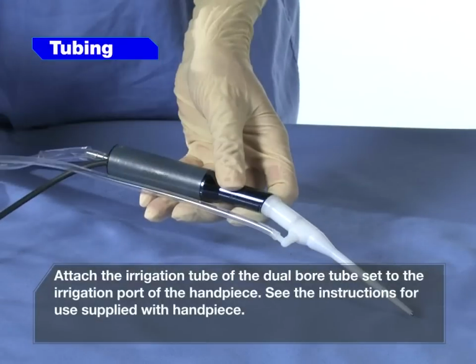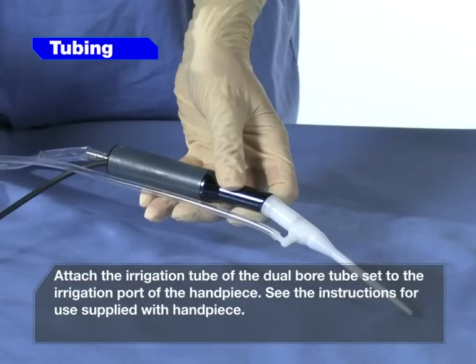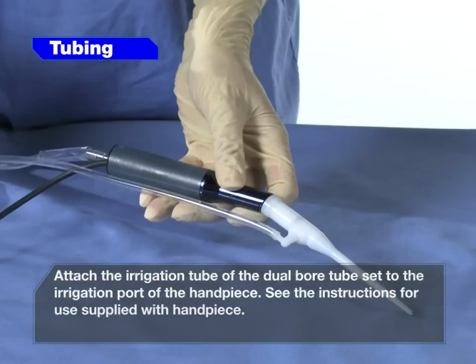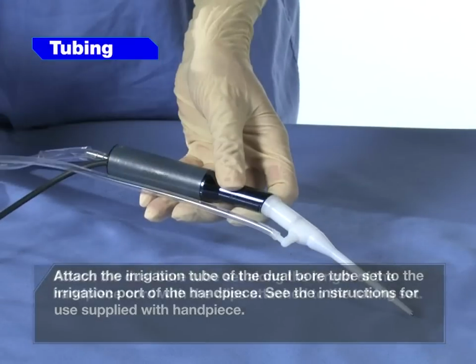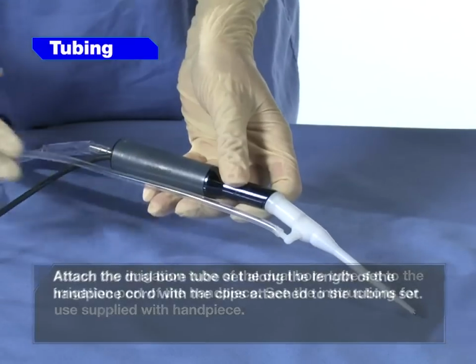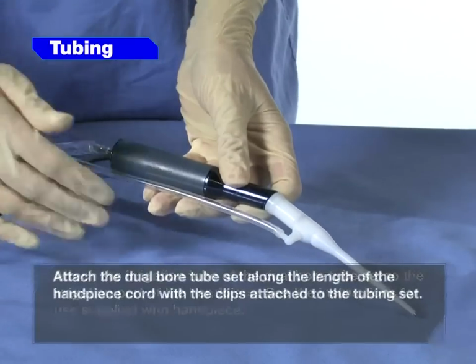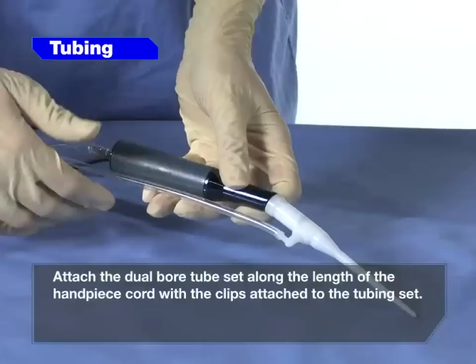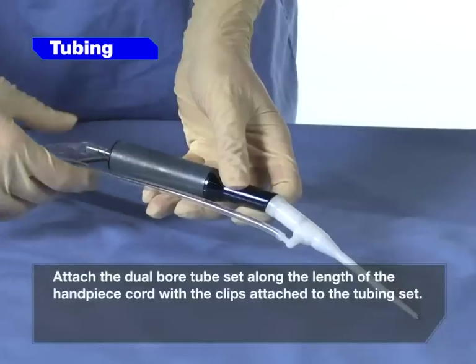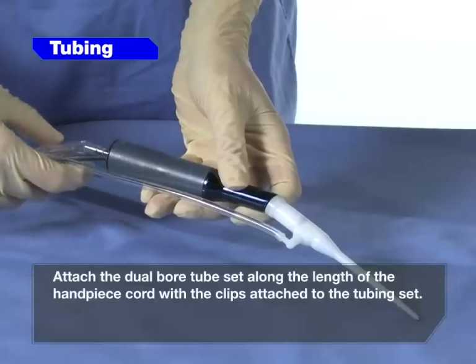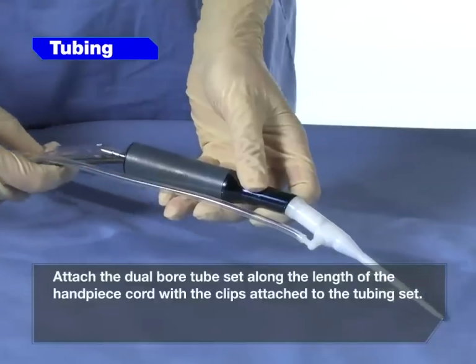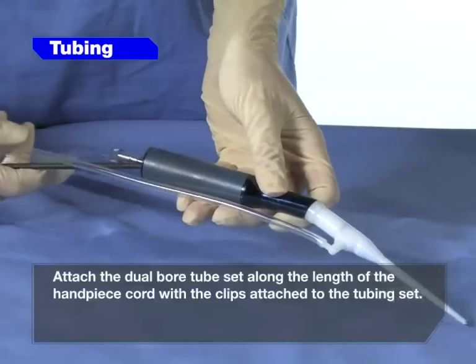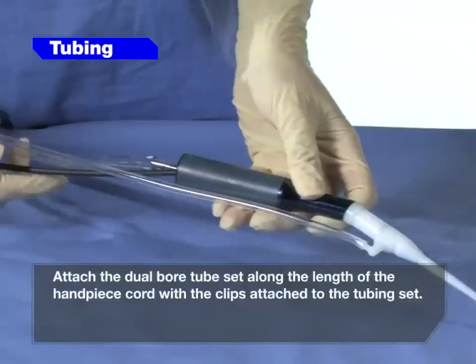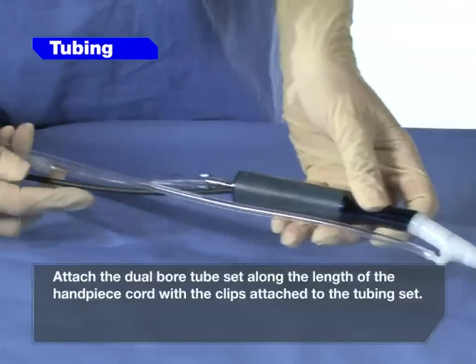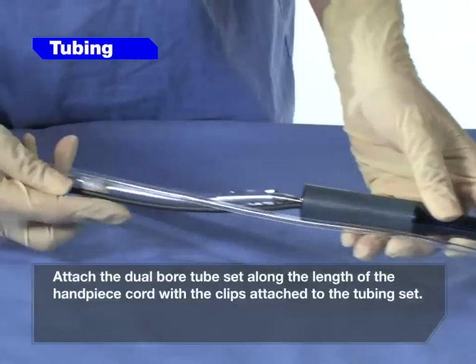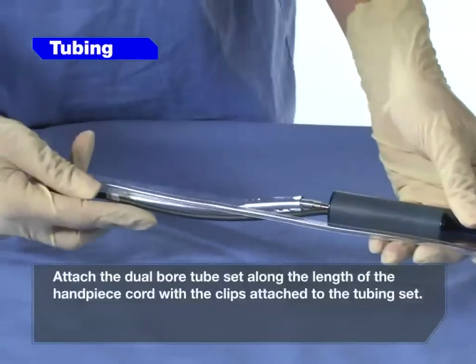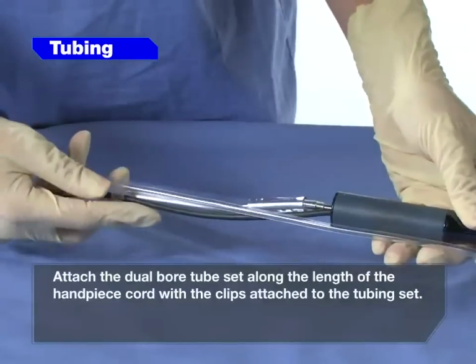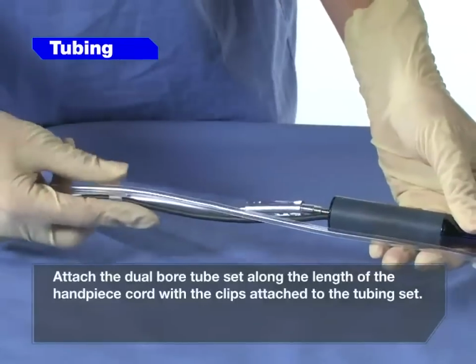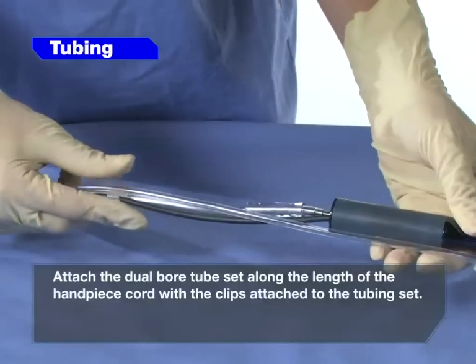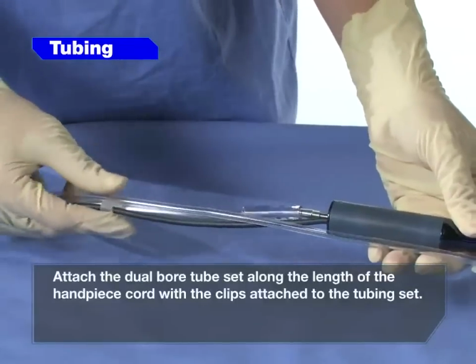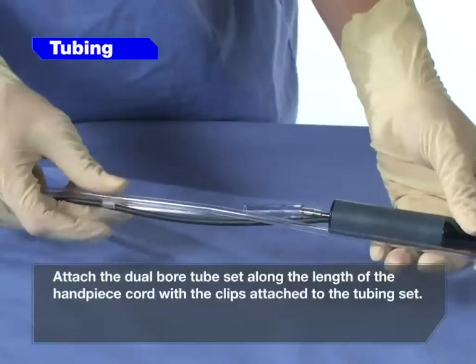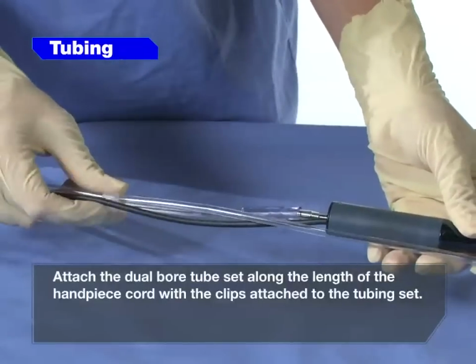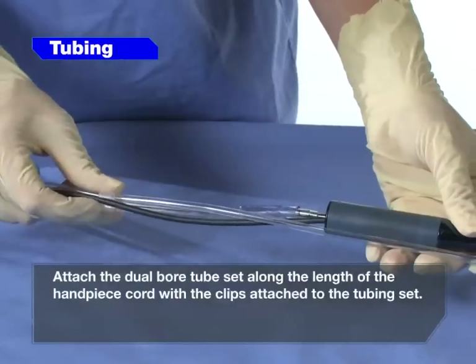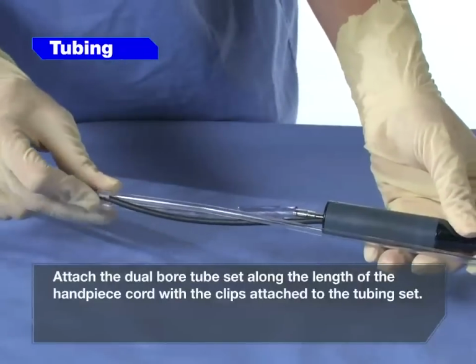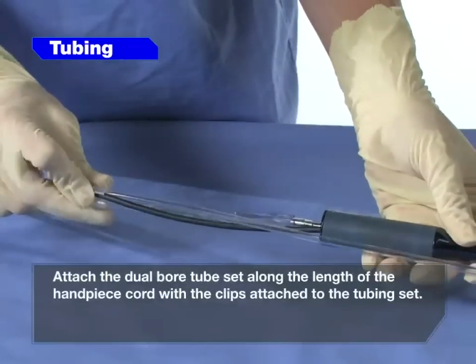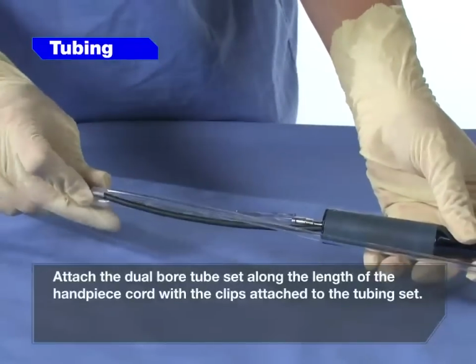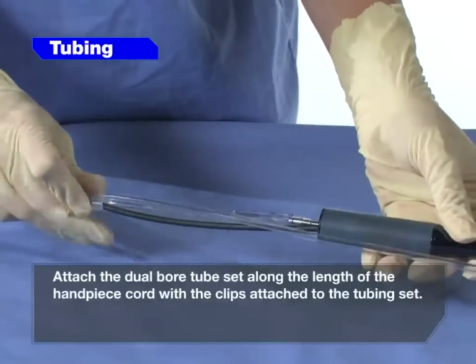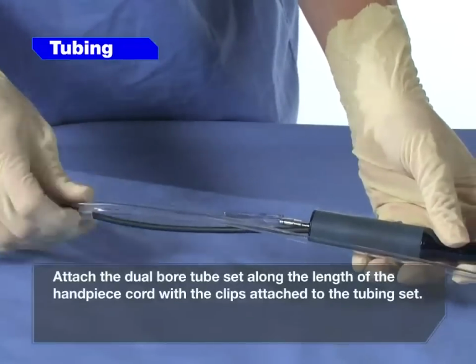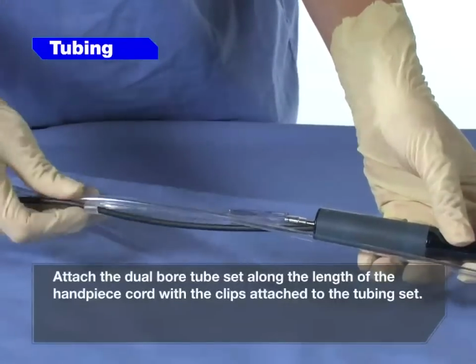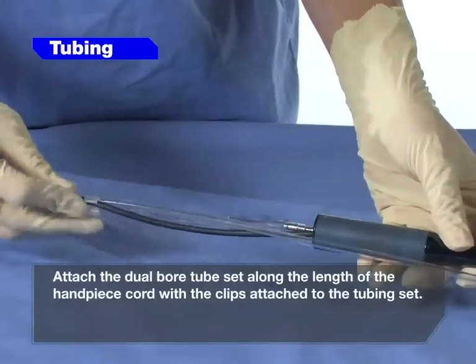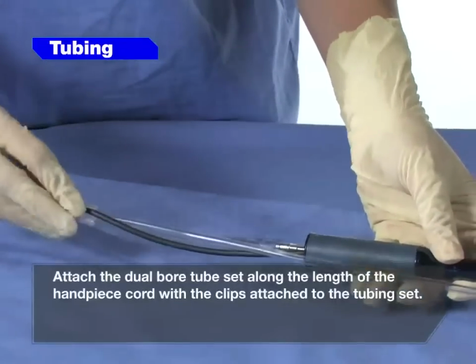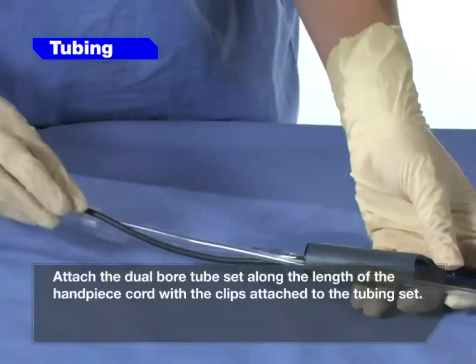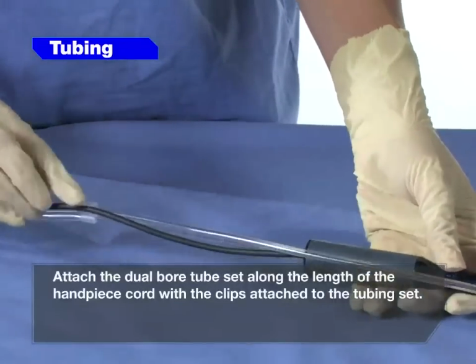Attach the dual bore tube set along the length of the handpiece cord with the clips attached to the tubing set.